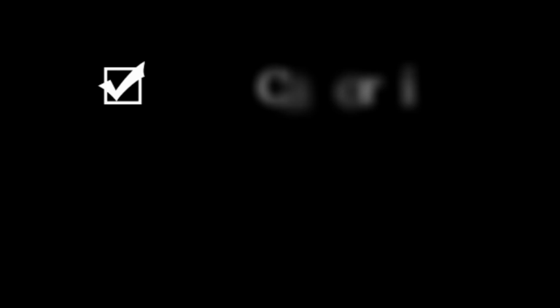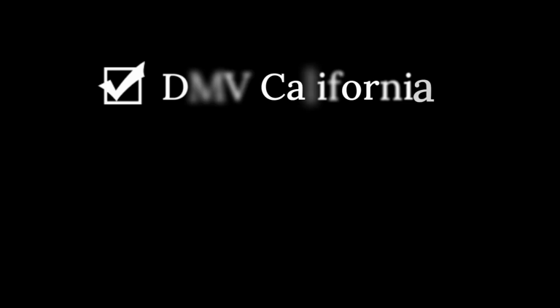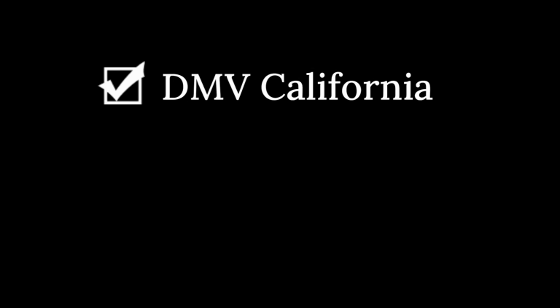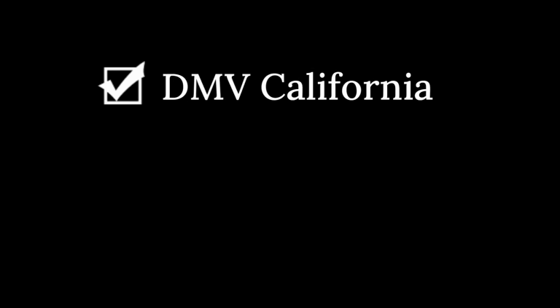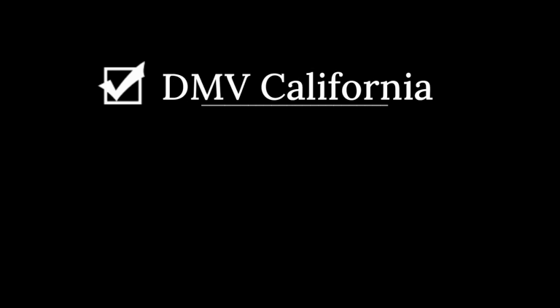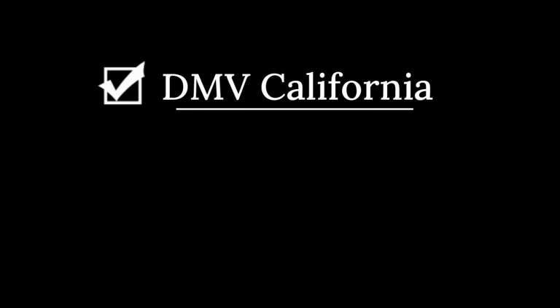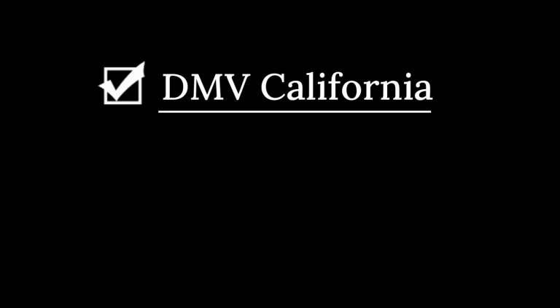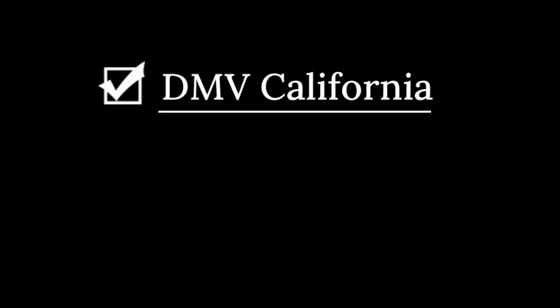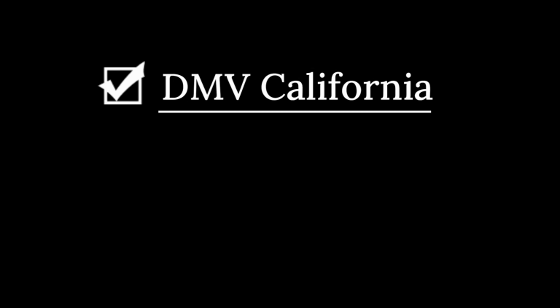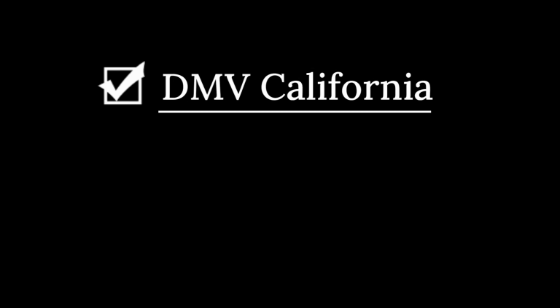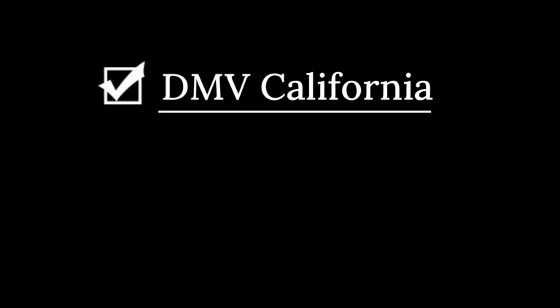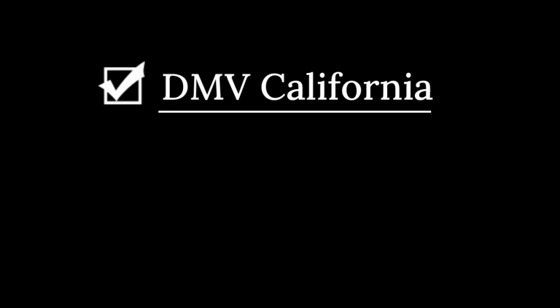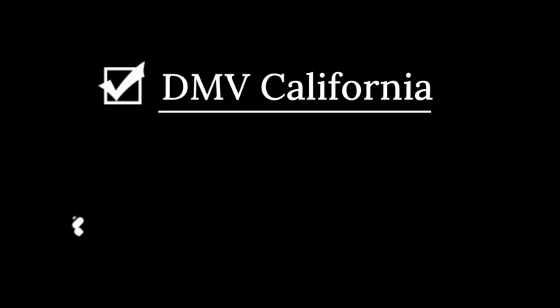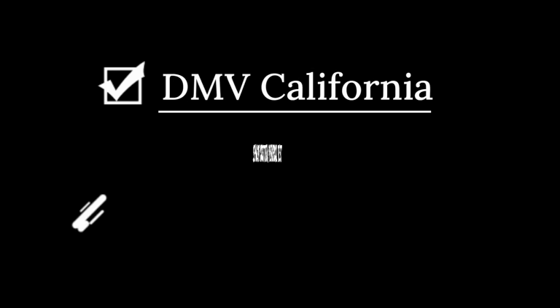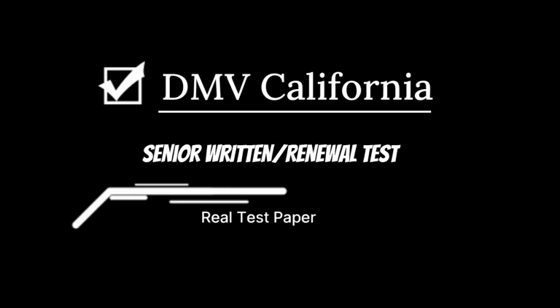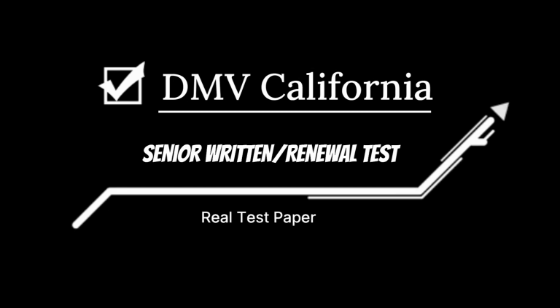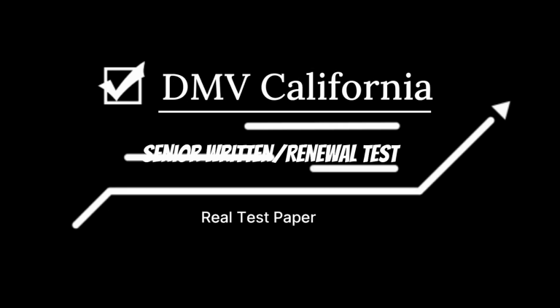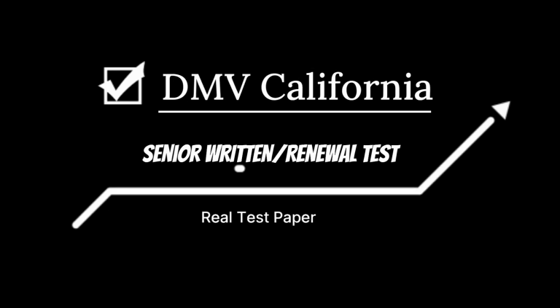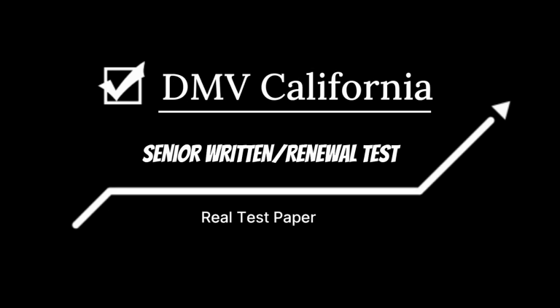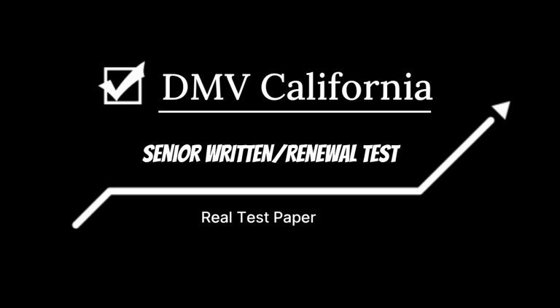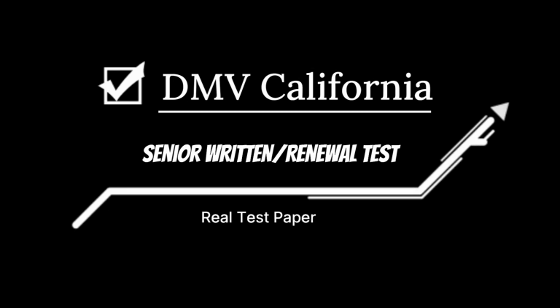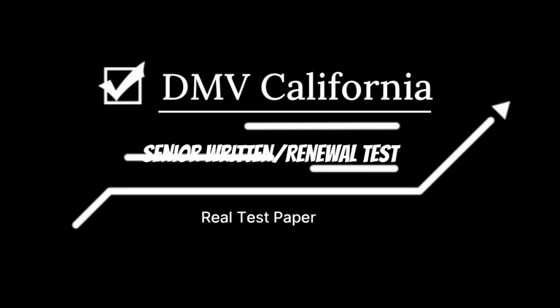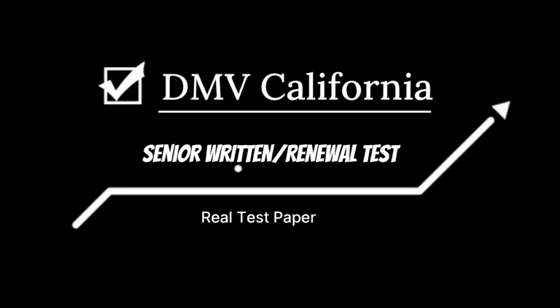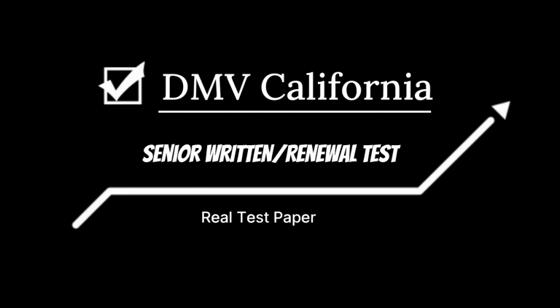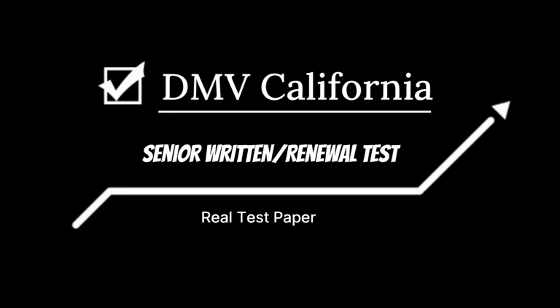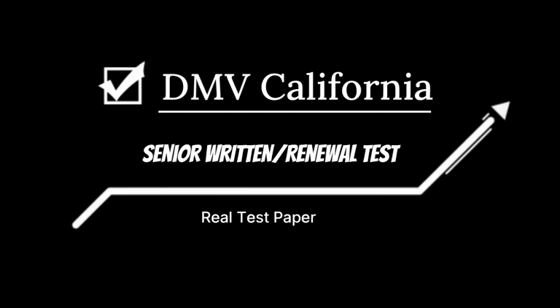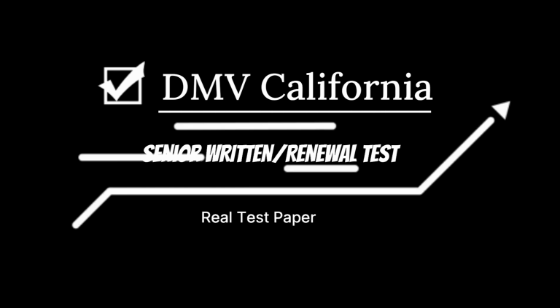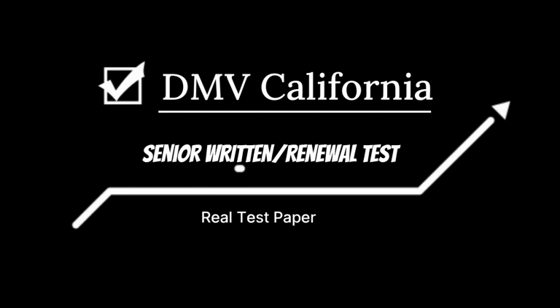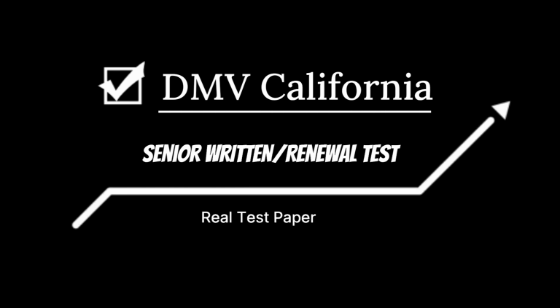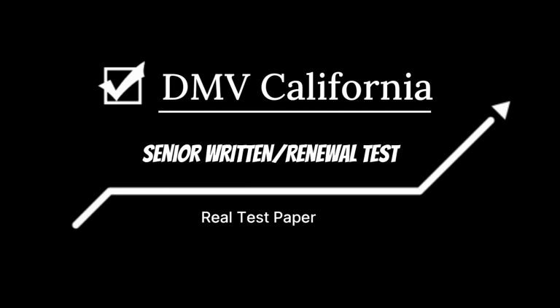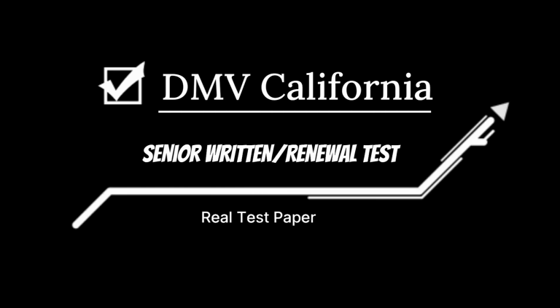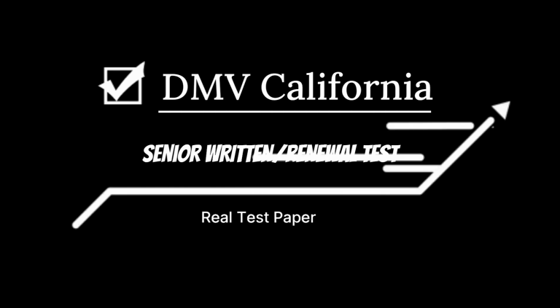Hello Californian Drivers, welcome back to another video. Ace your DMV written test with this real test paper.